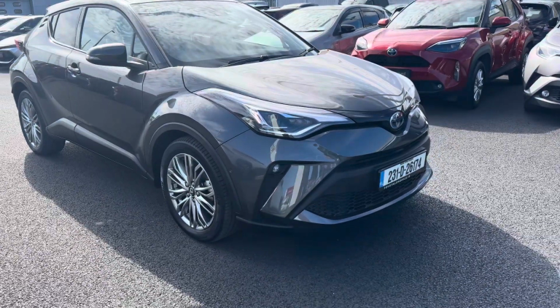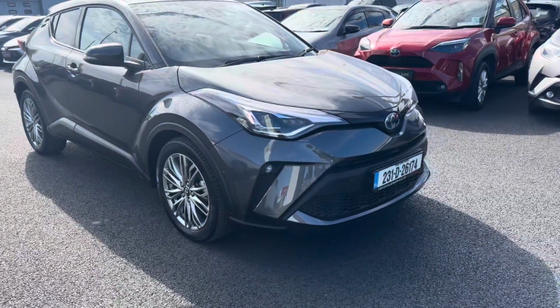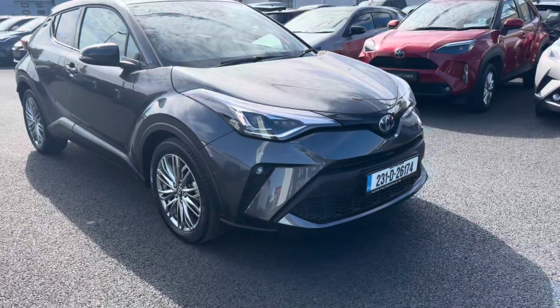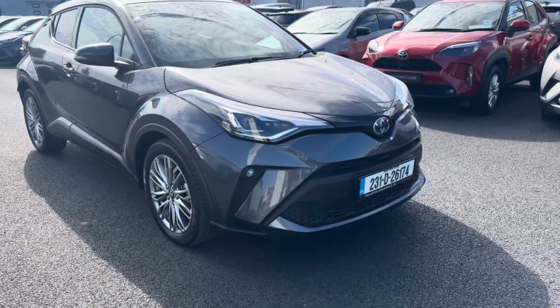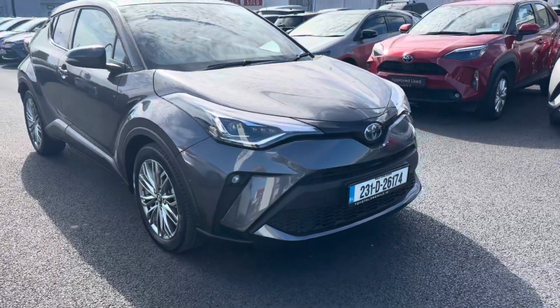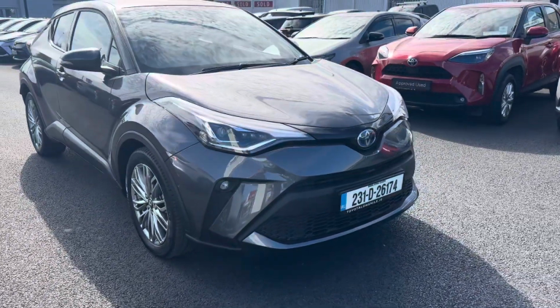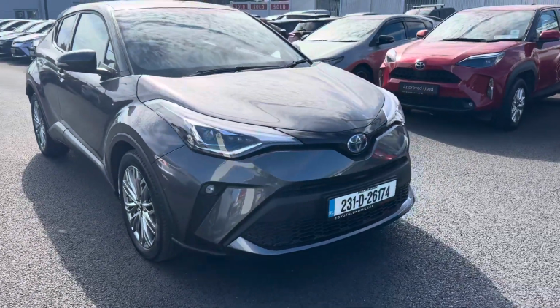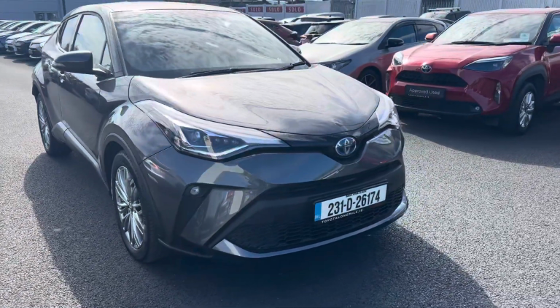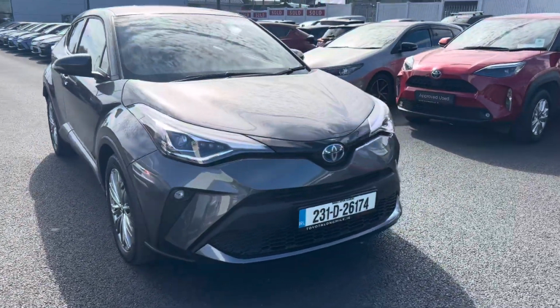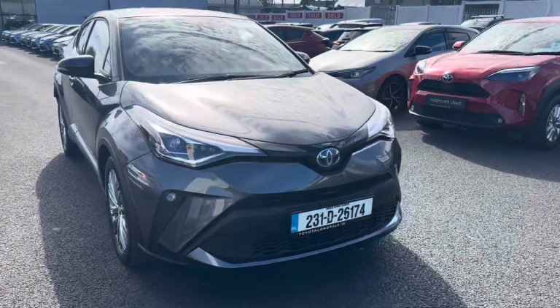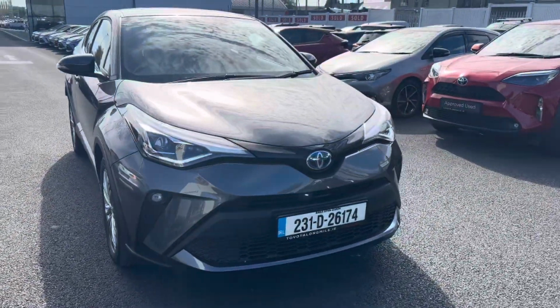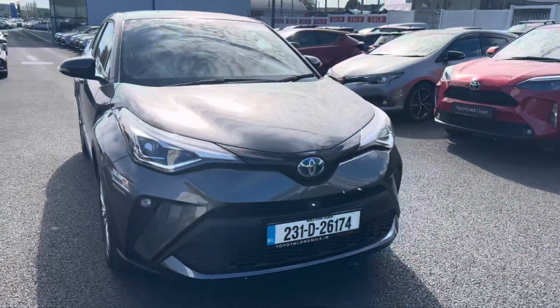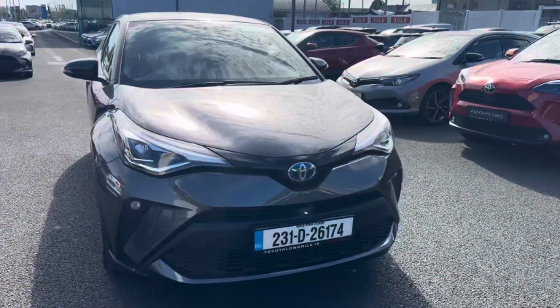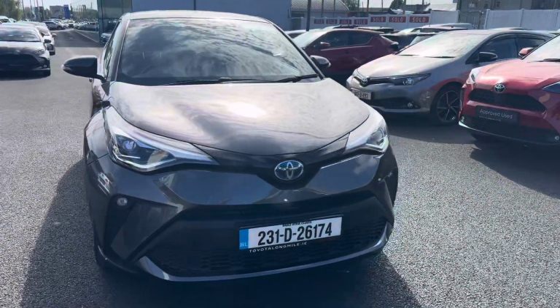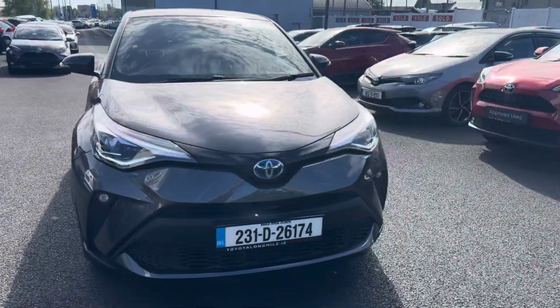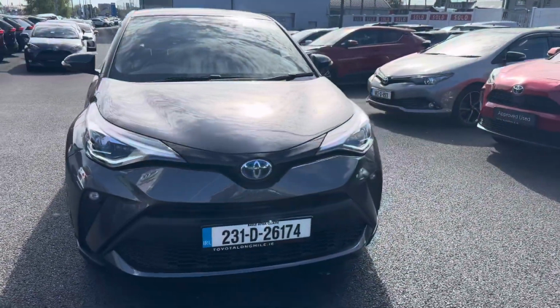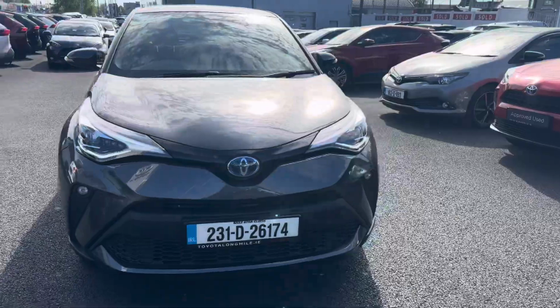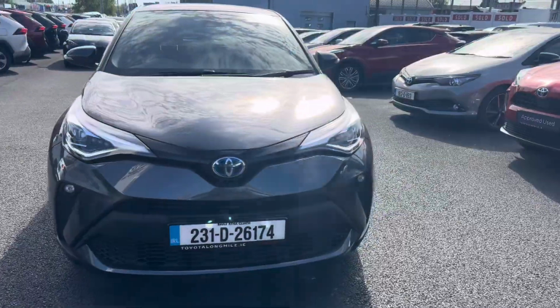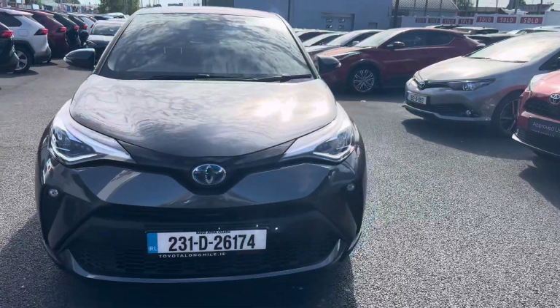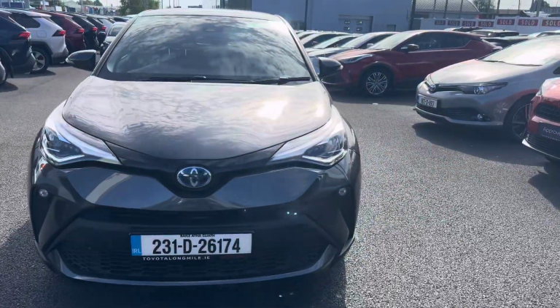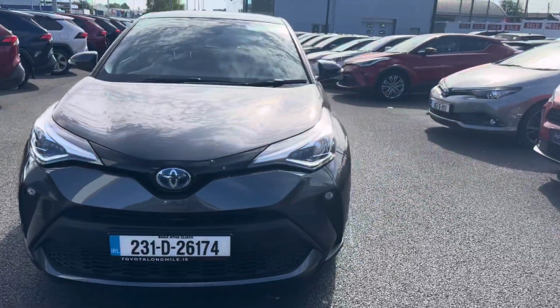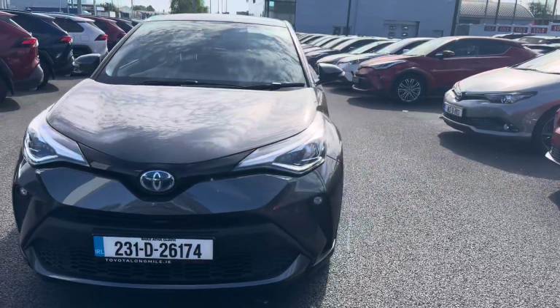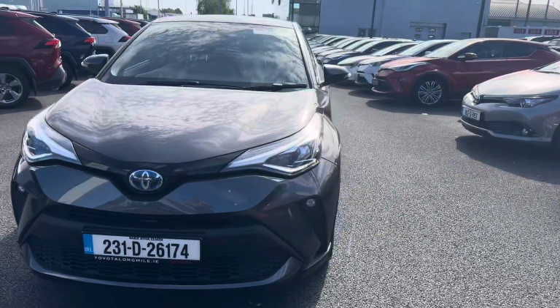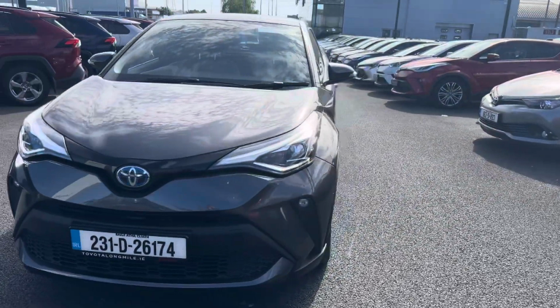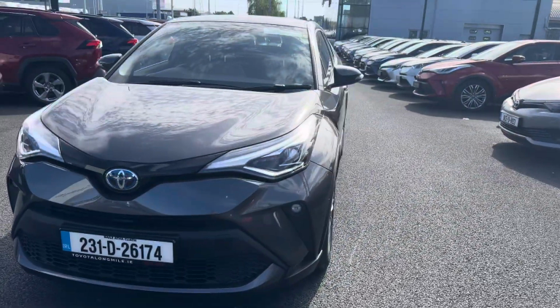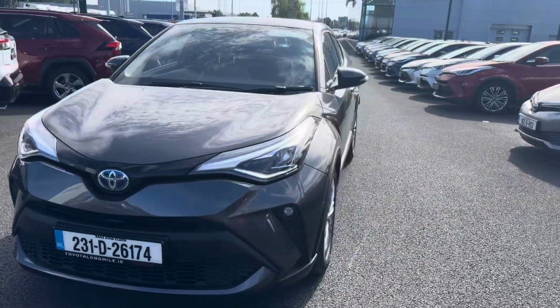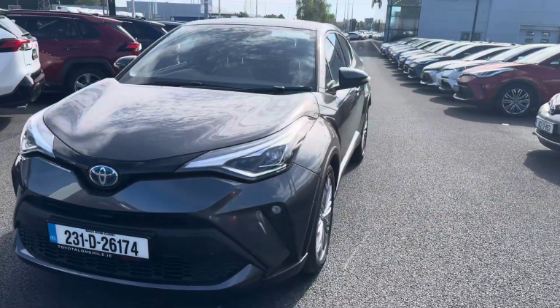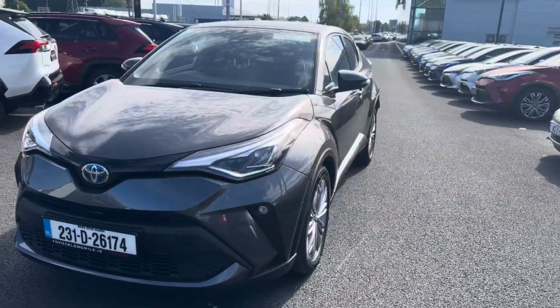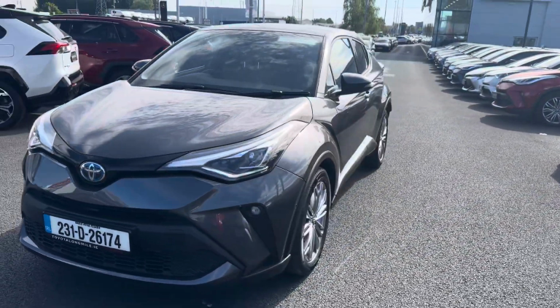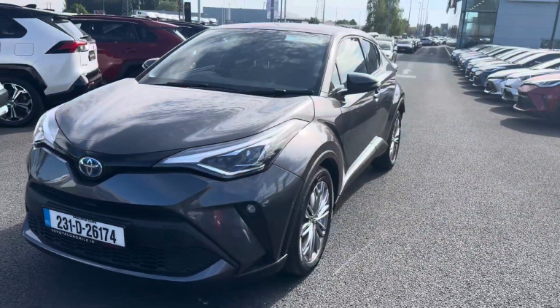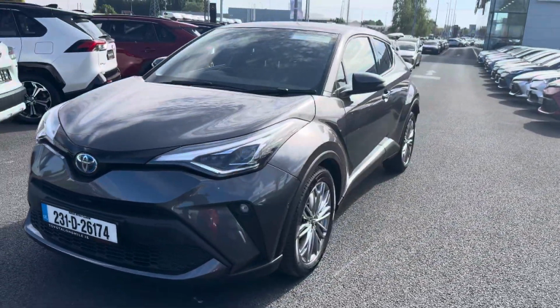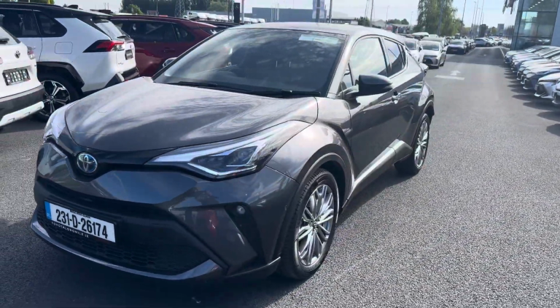Welcome to Toyota Long Mile. Just into stock, this 231 Toyota CH-R 1.8 hybrid Sol model.